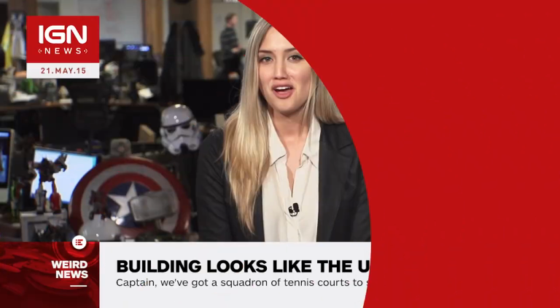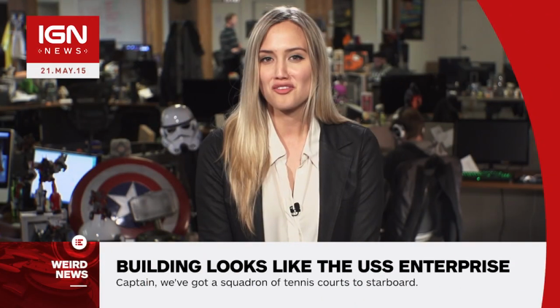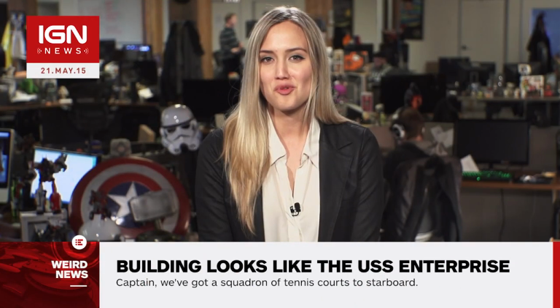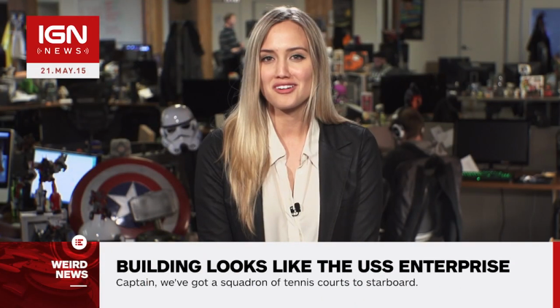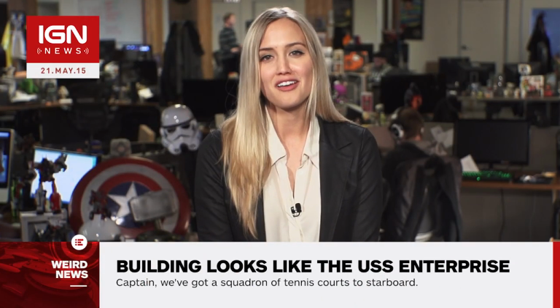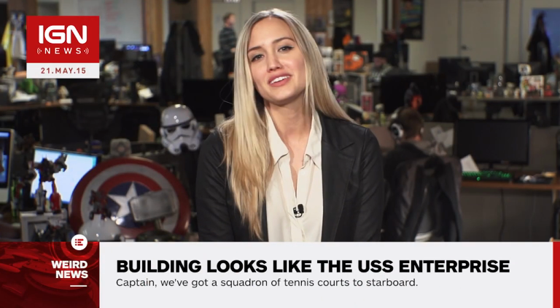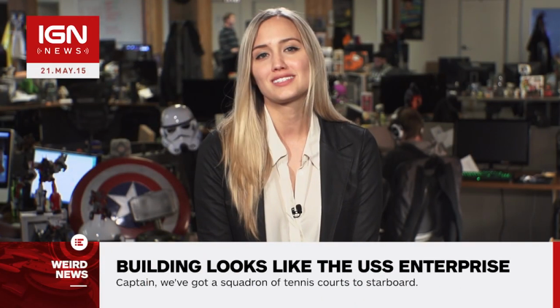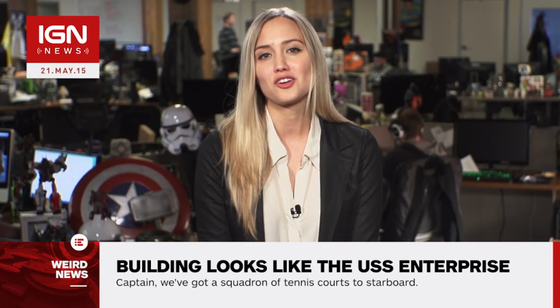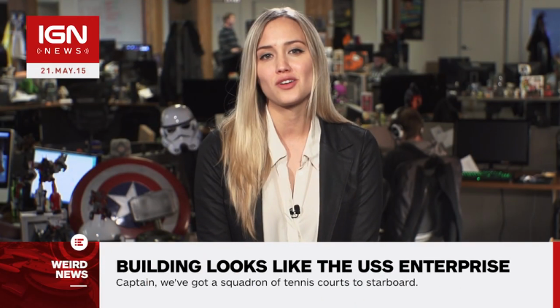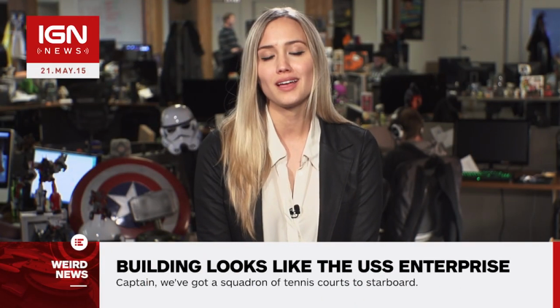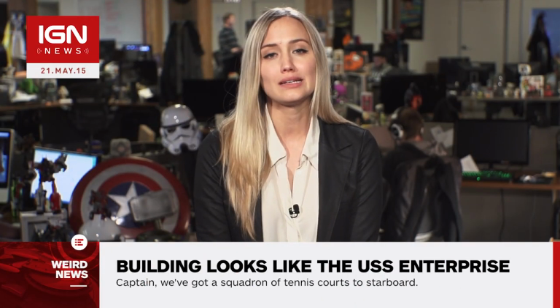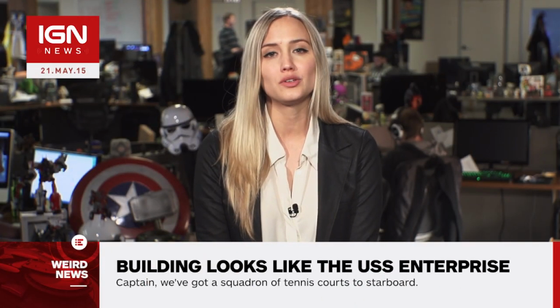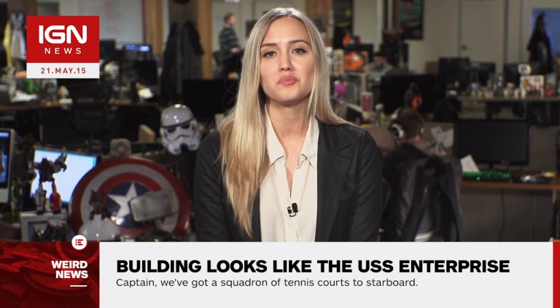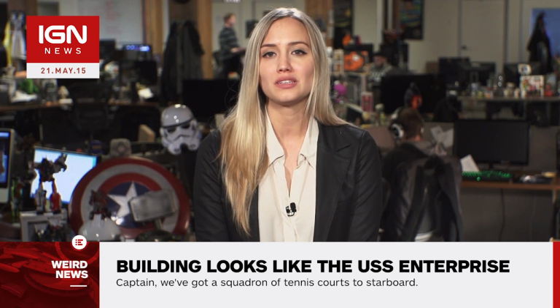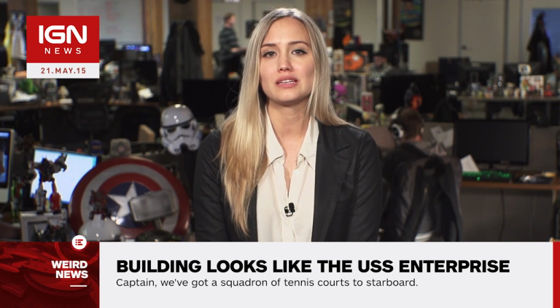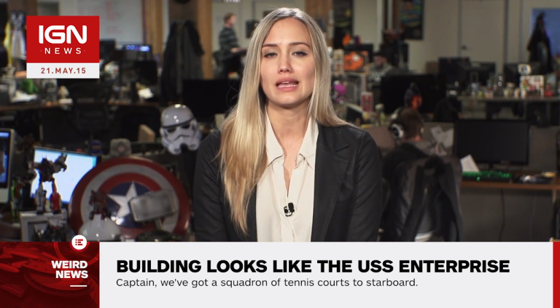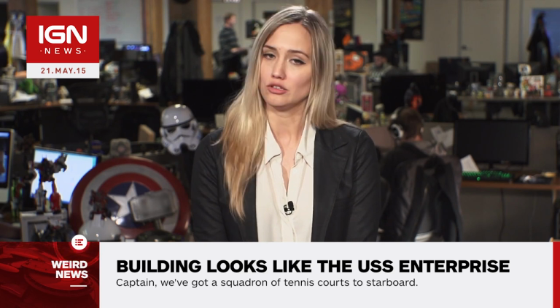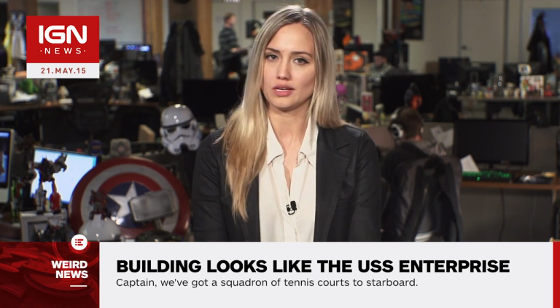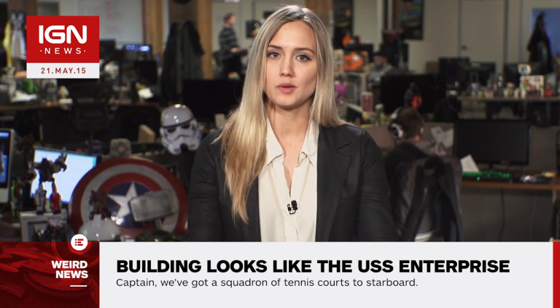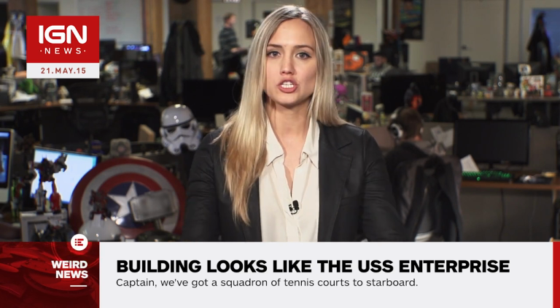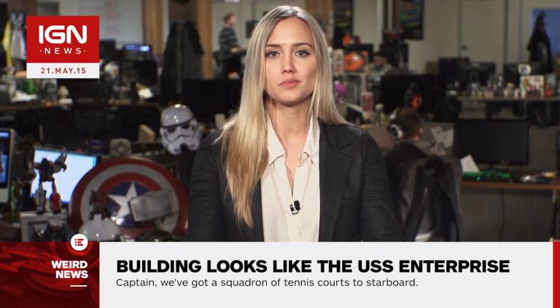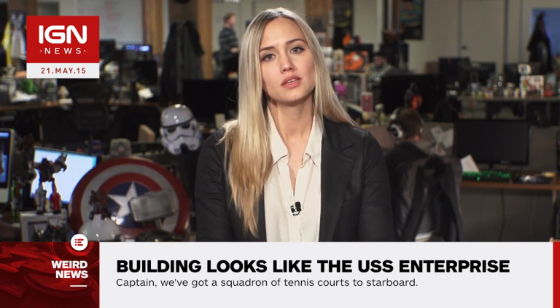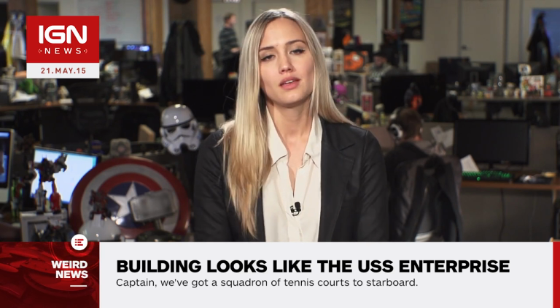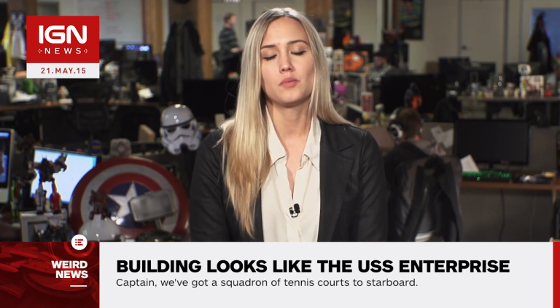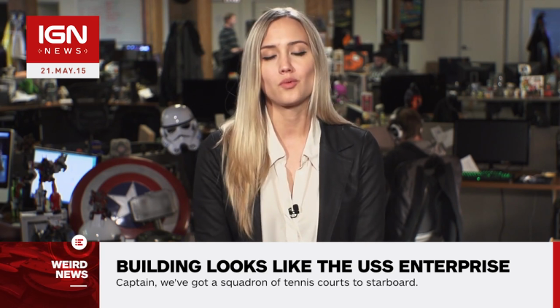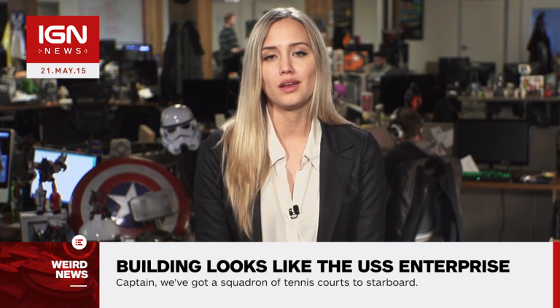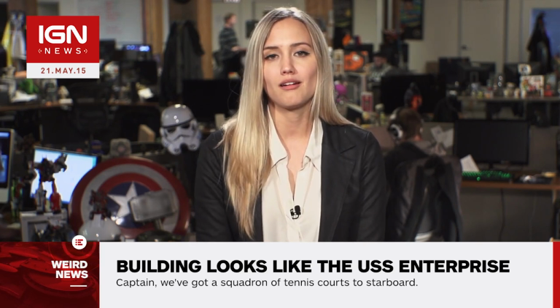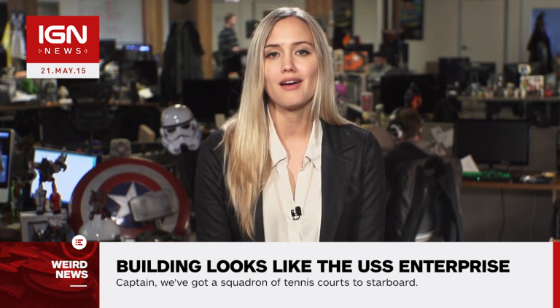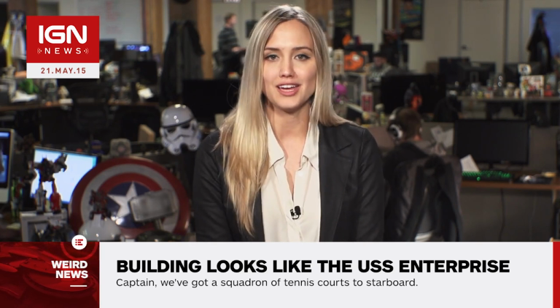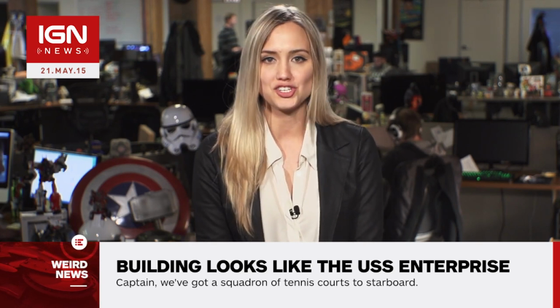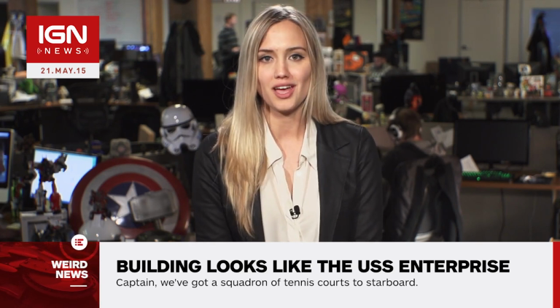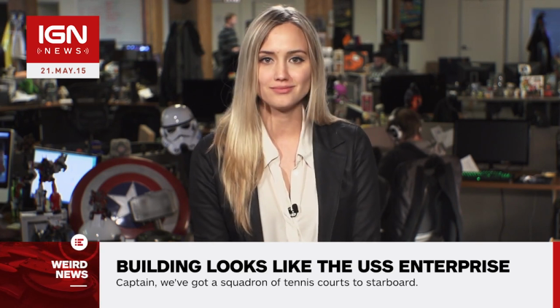For more on all things Star Trek, including buildings that look like spaceships, keep it right here on IGN.